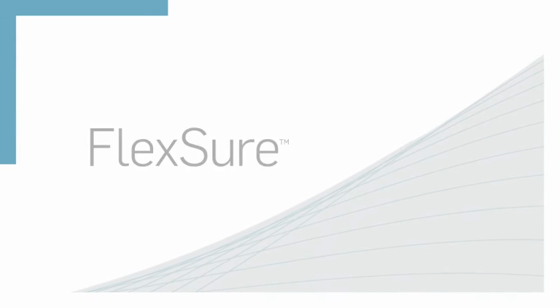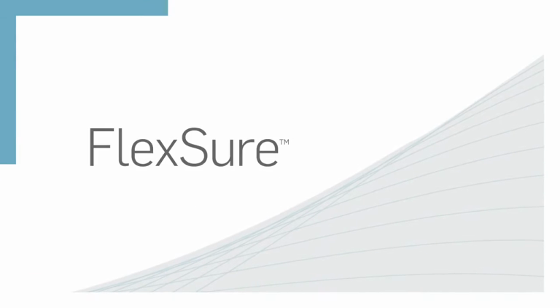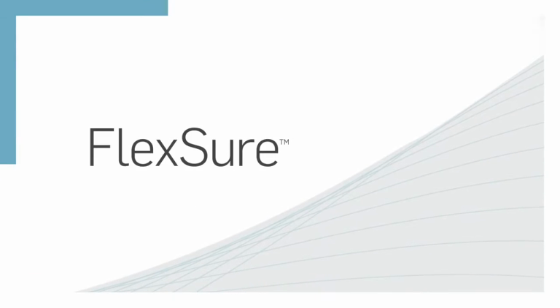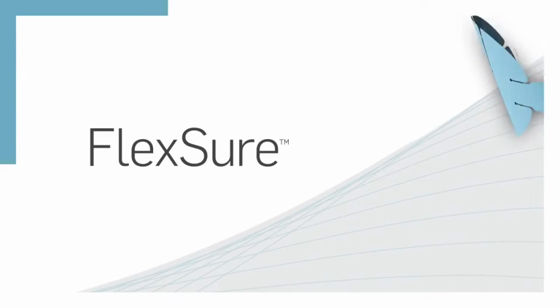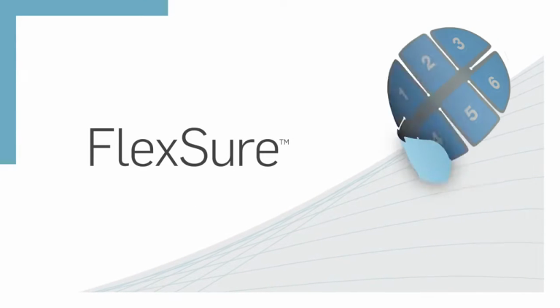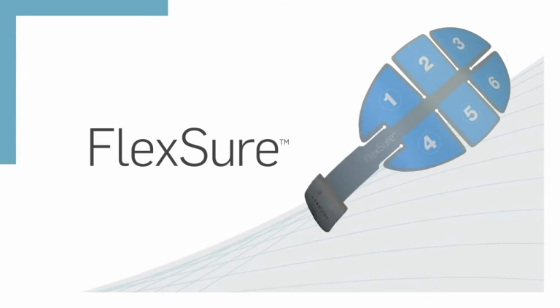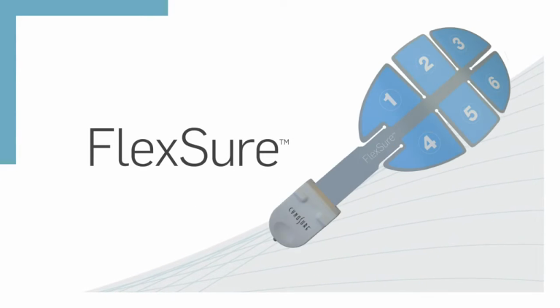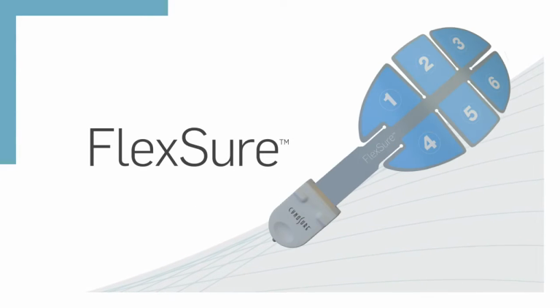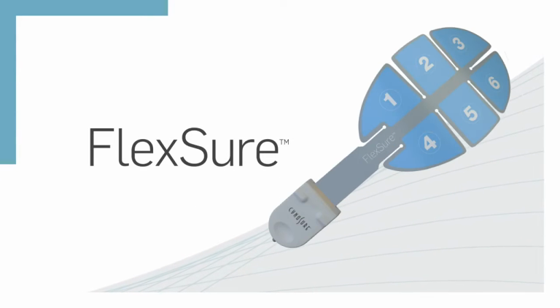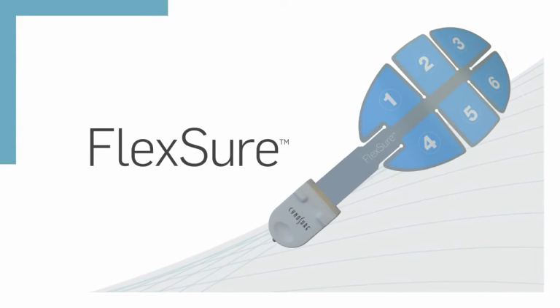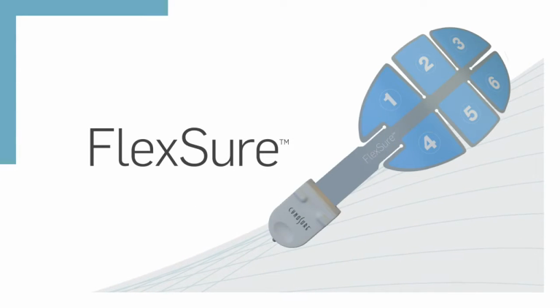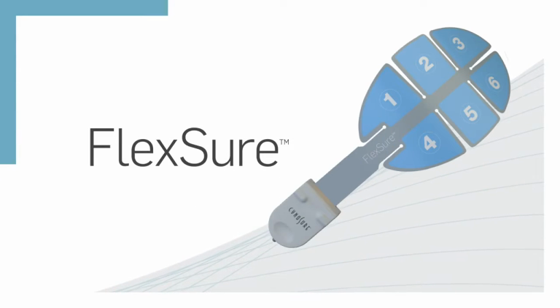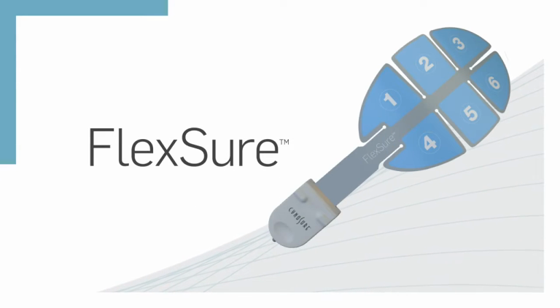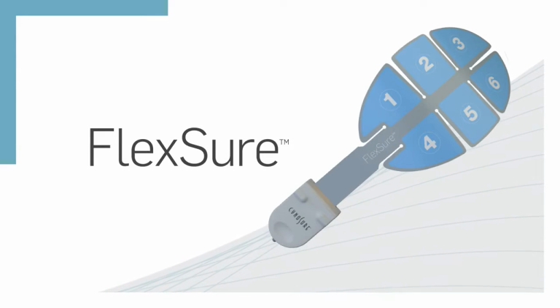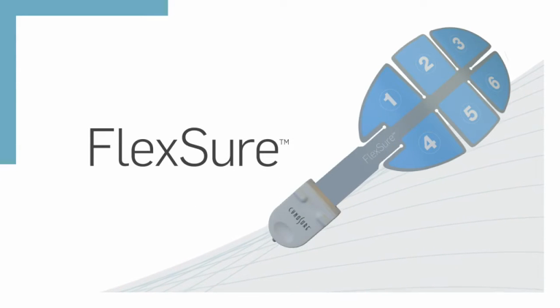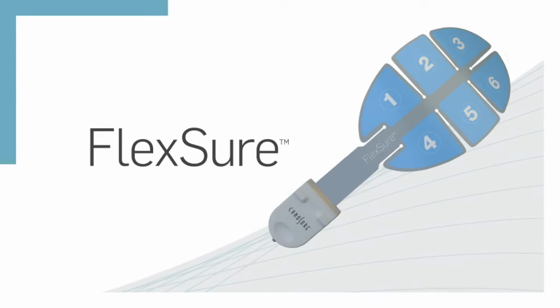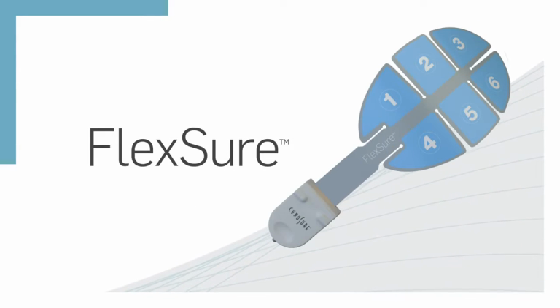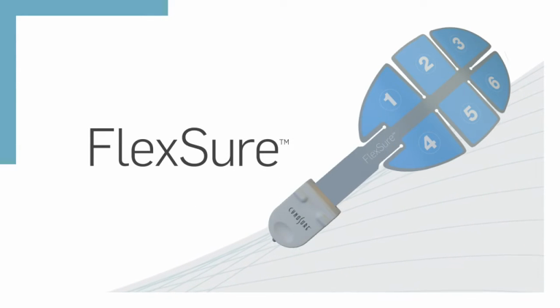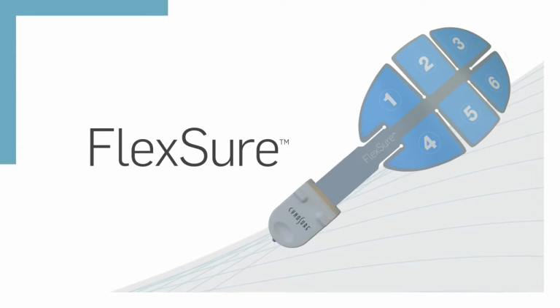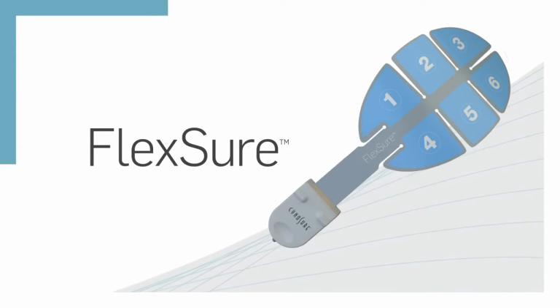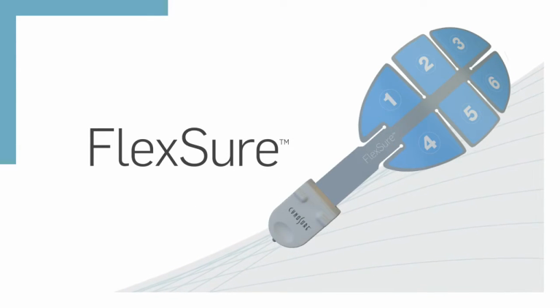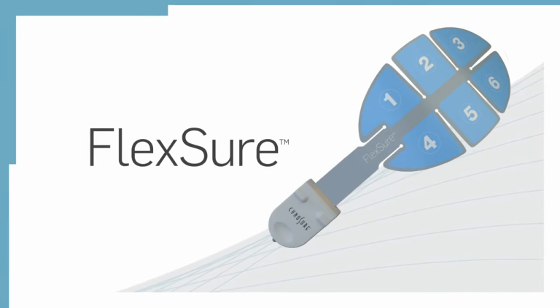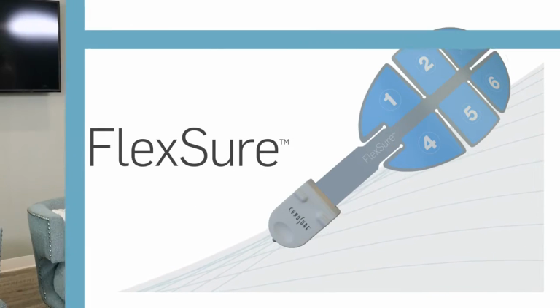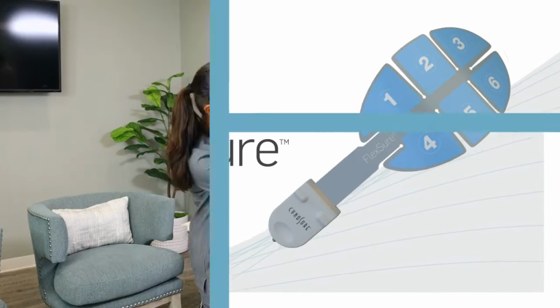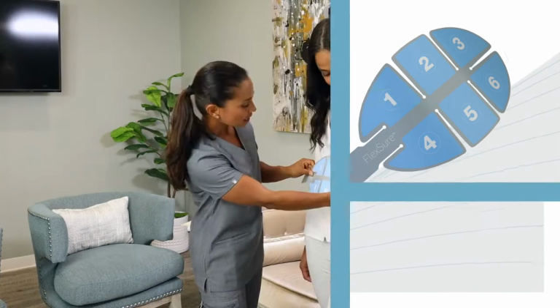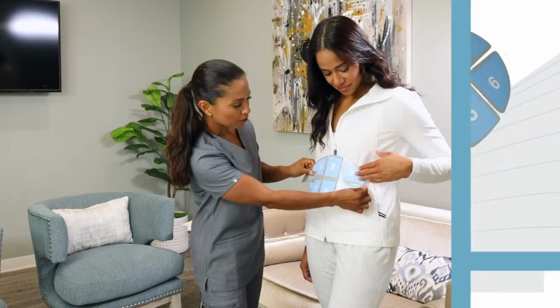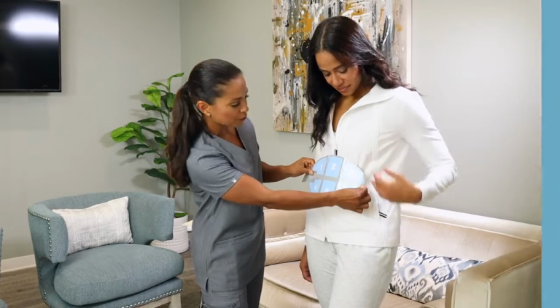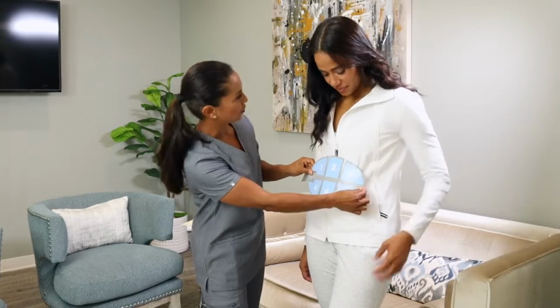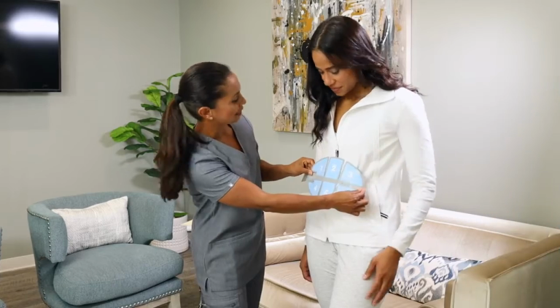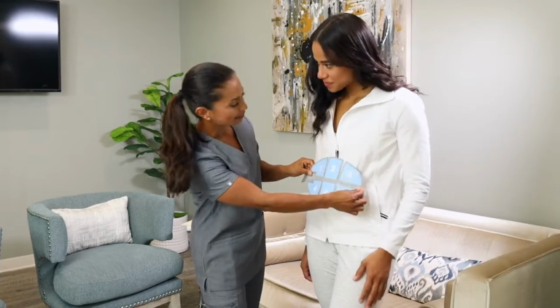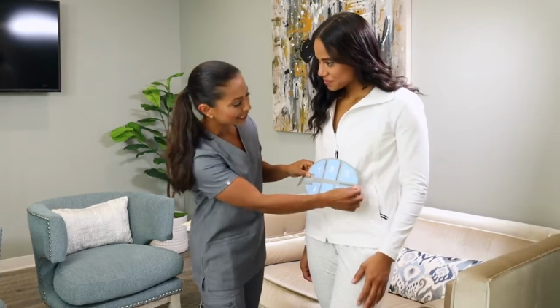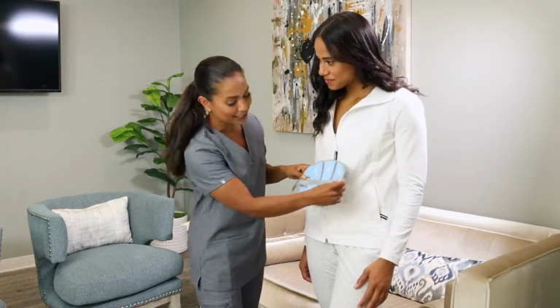Welcome. The following video will provide you with an overview of what to expect during your Flexure treatment.